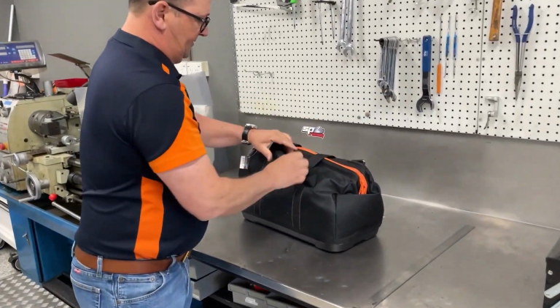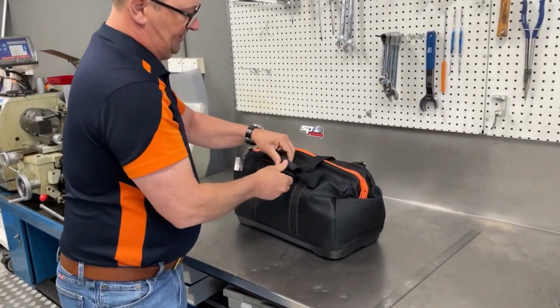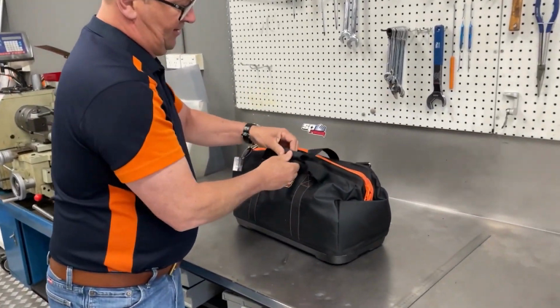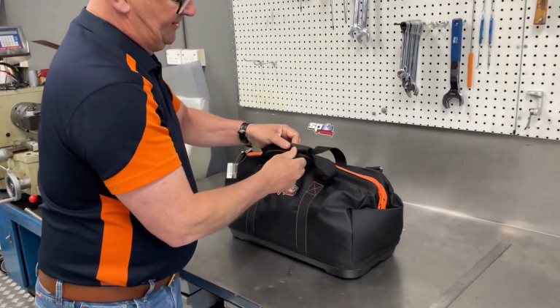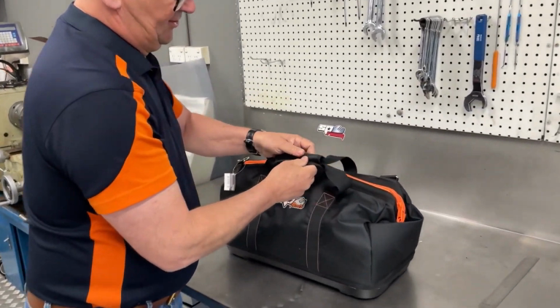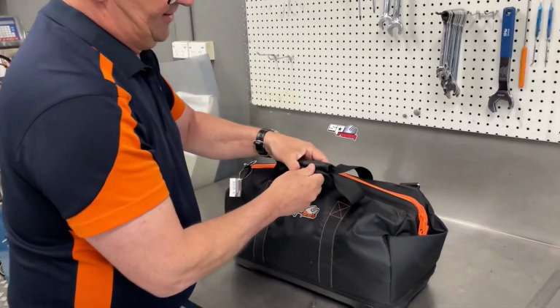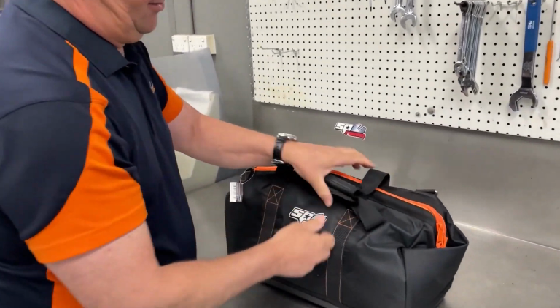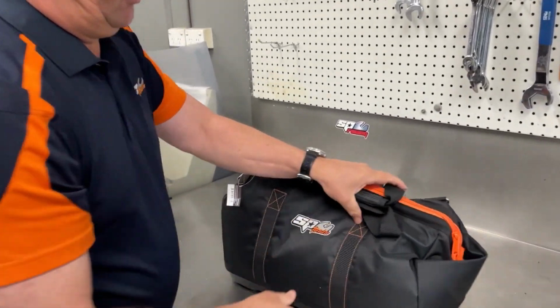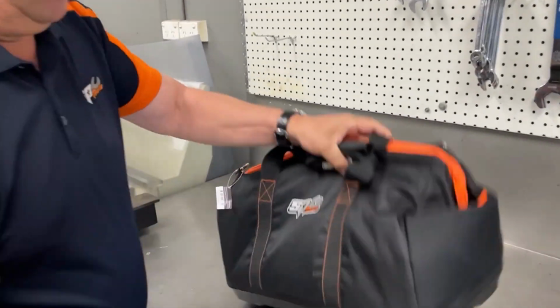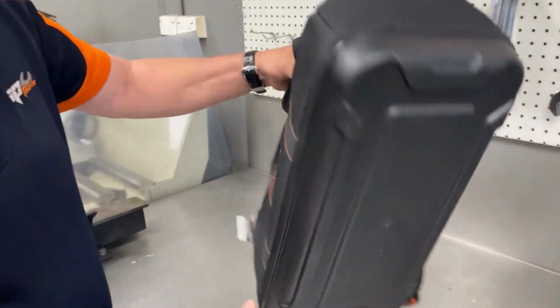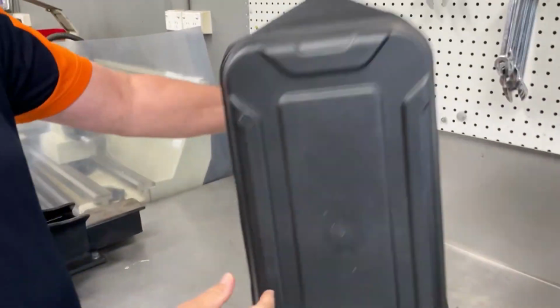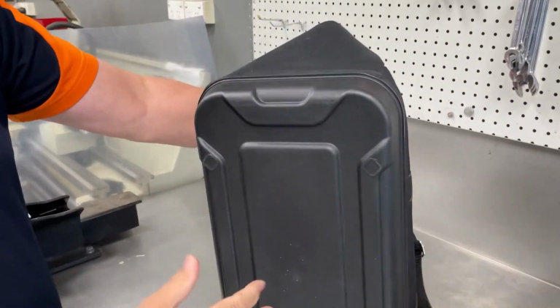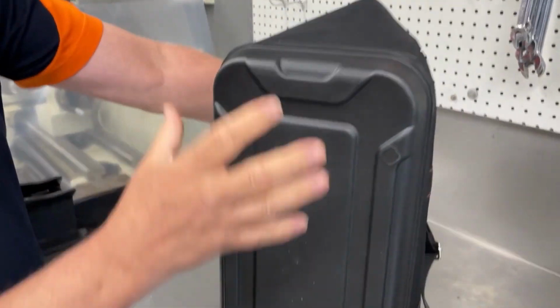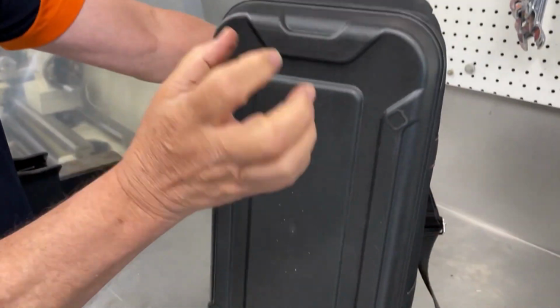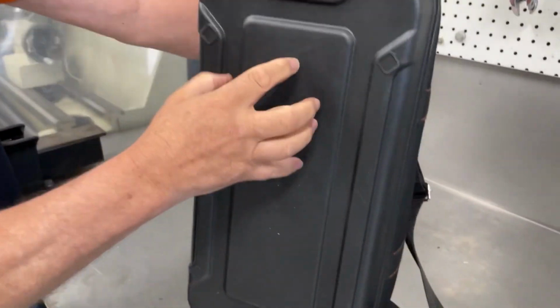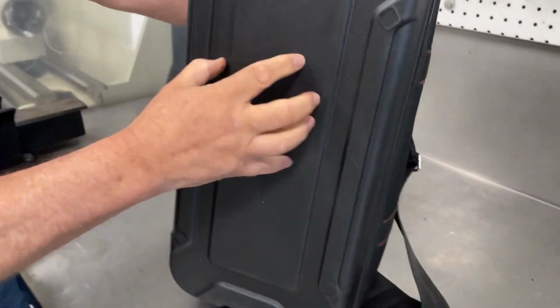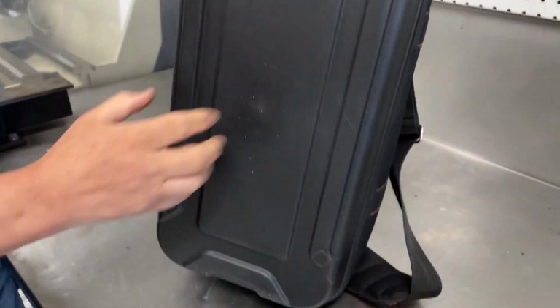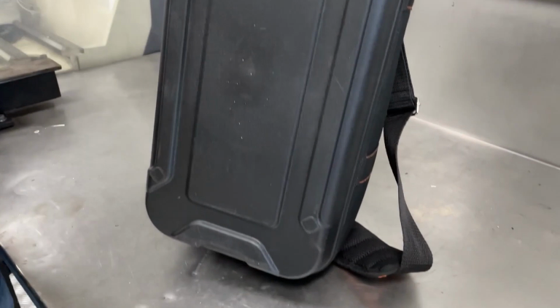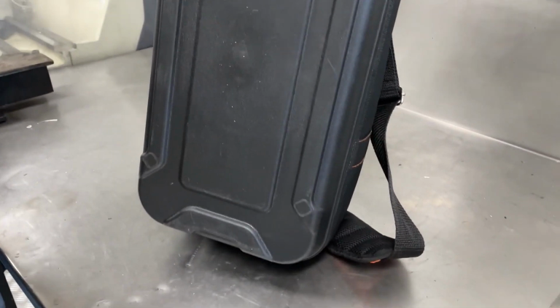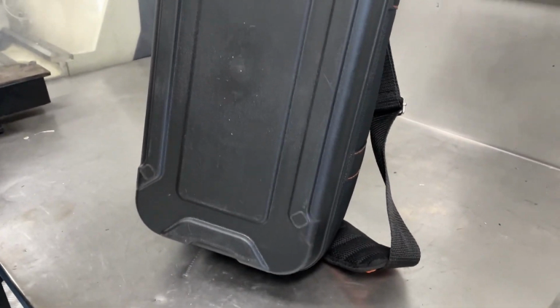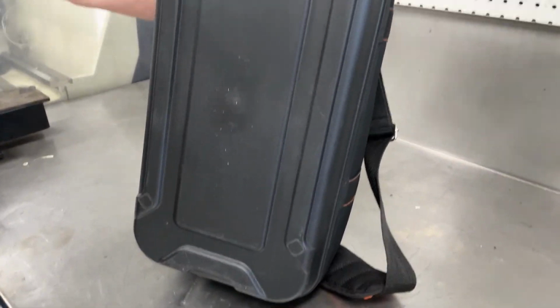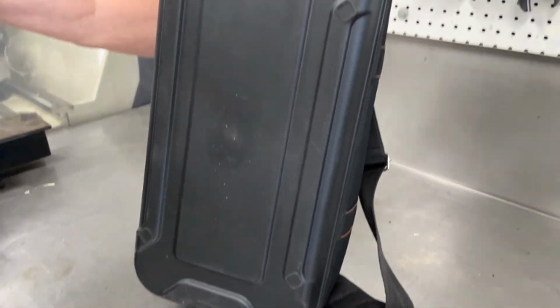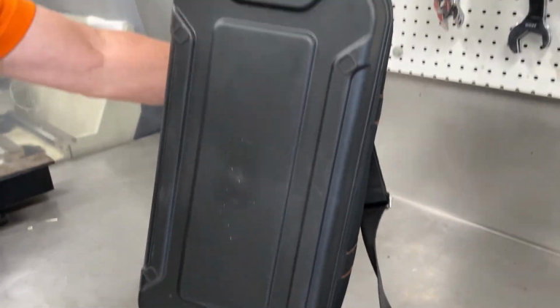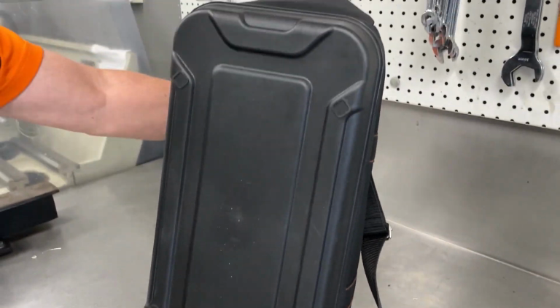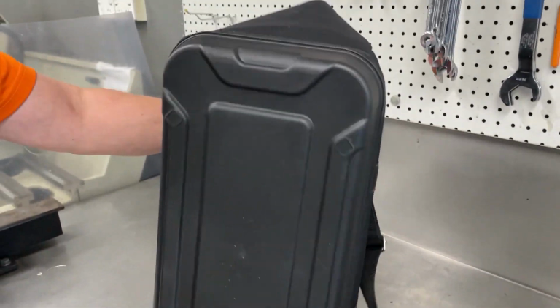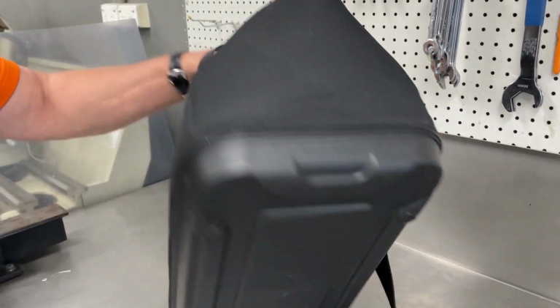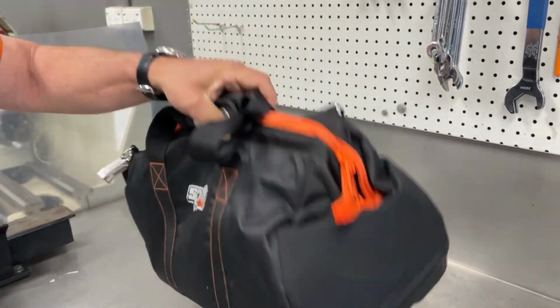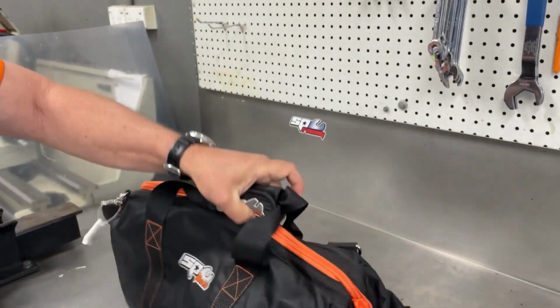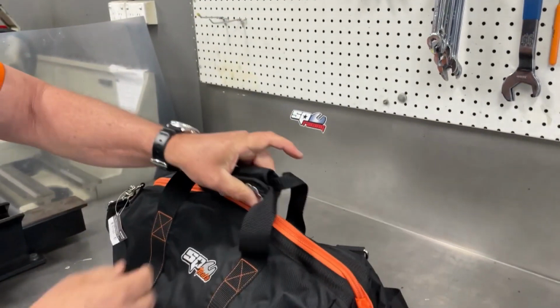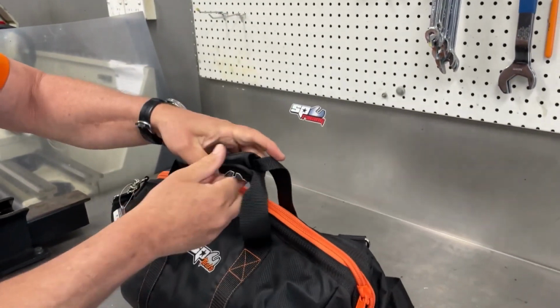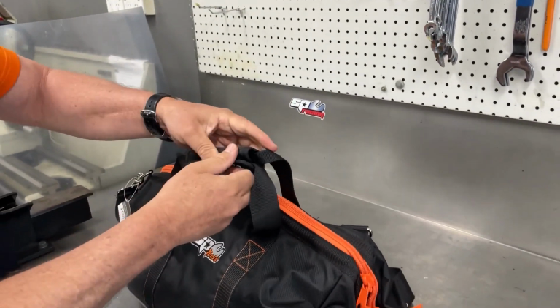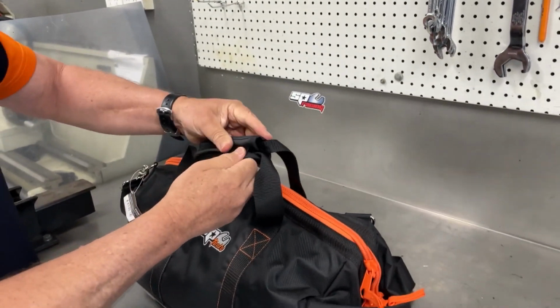We're going inside now, but one more thing on the bottom: a one piece heavy duty moulded base.